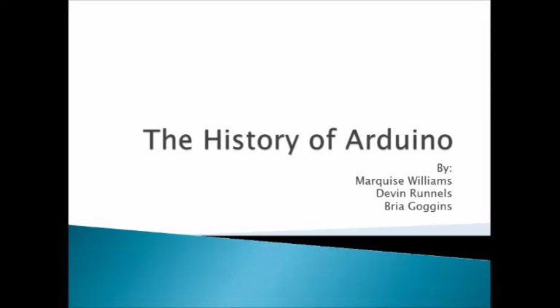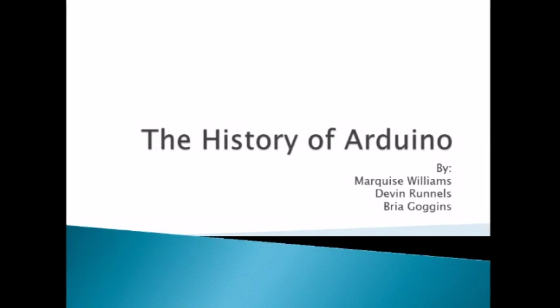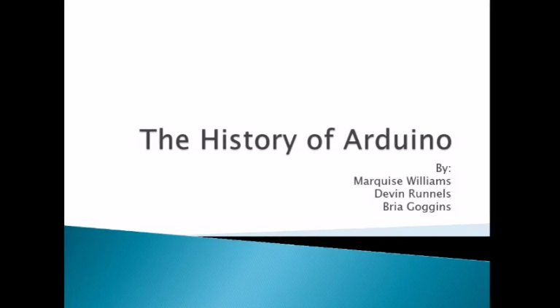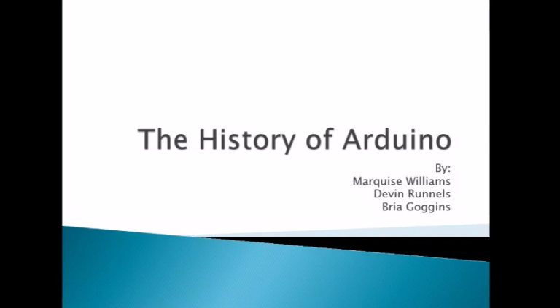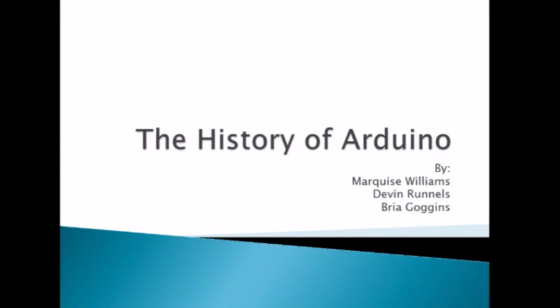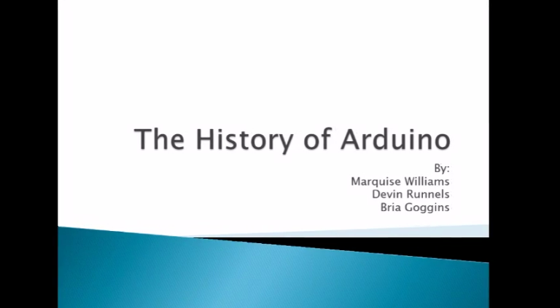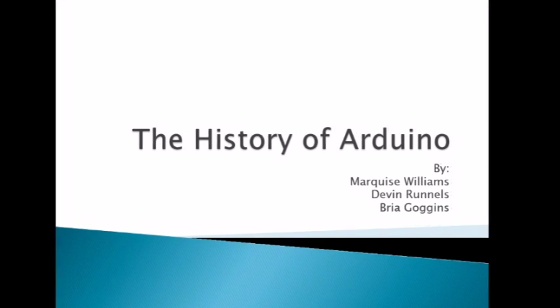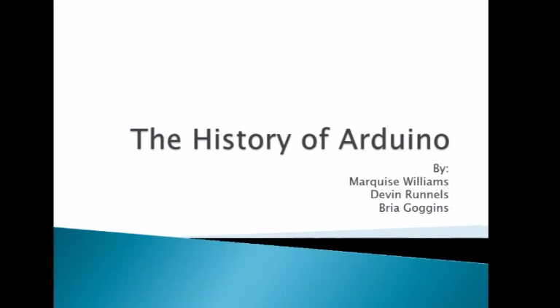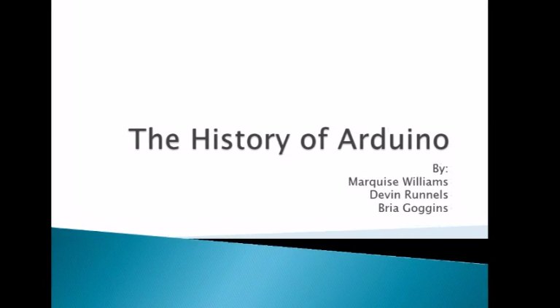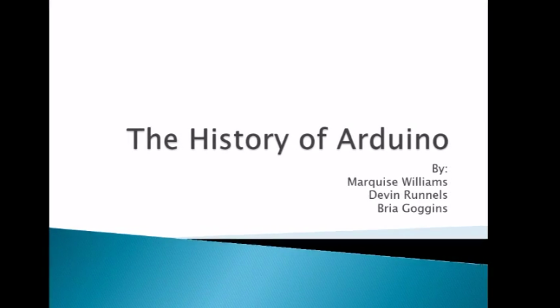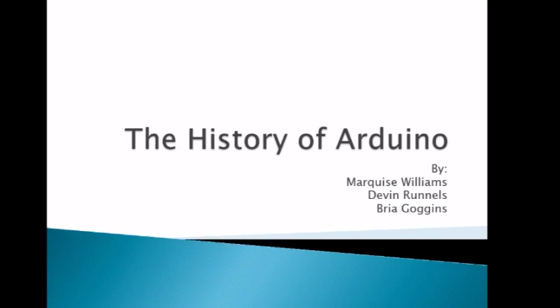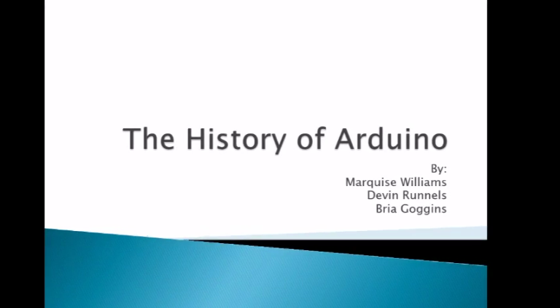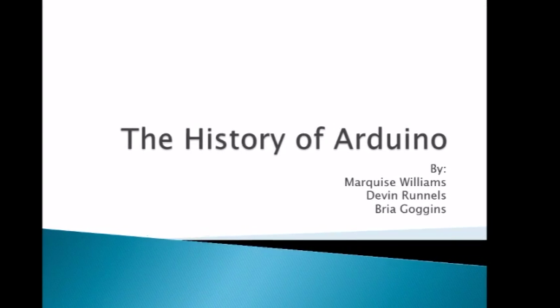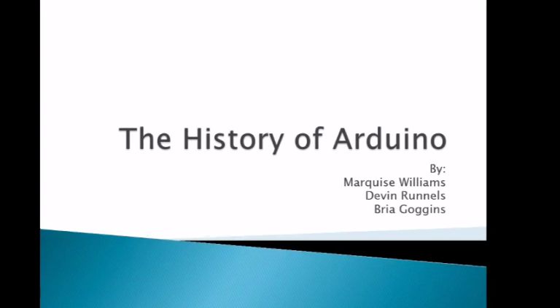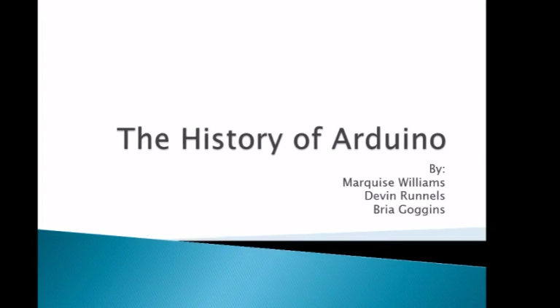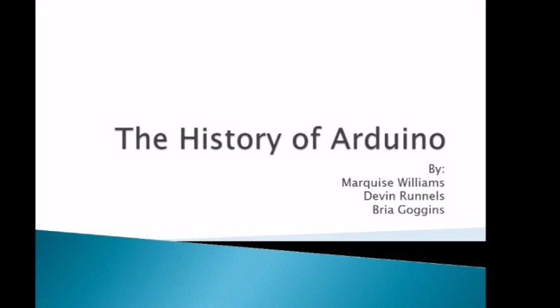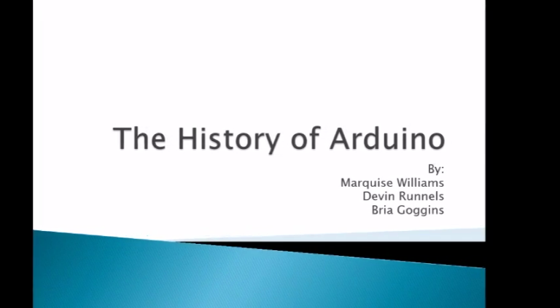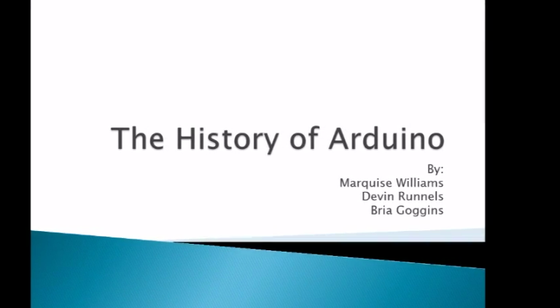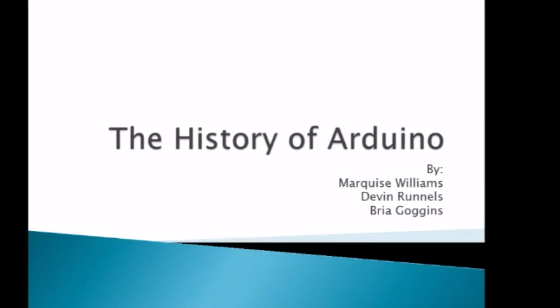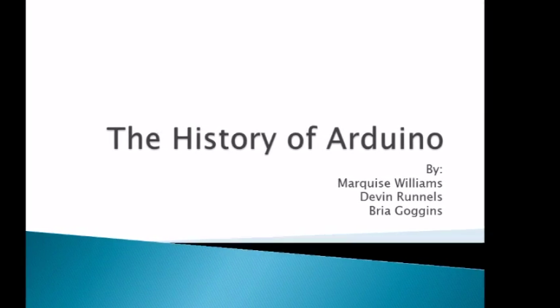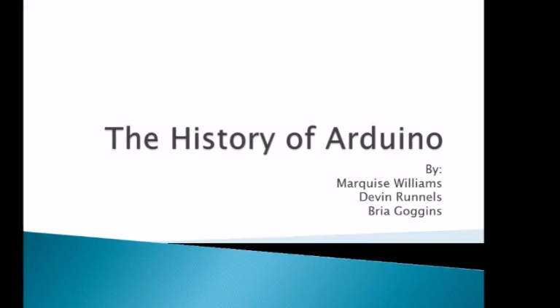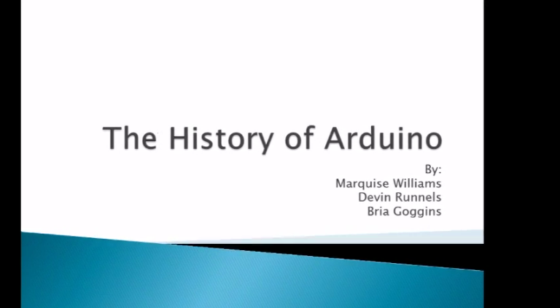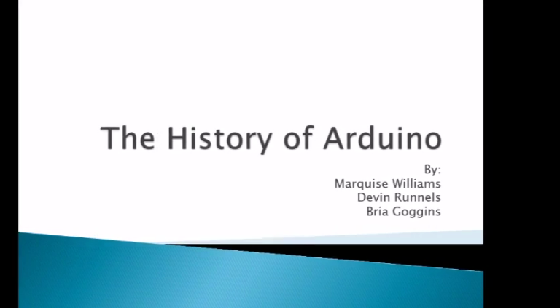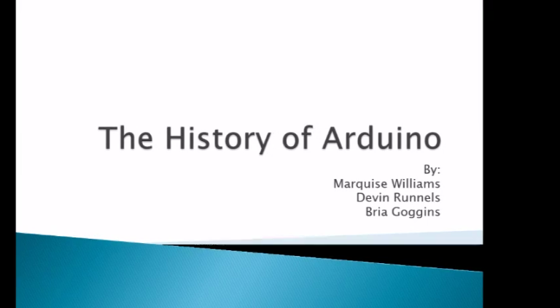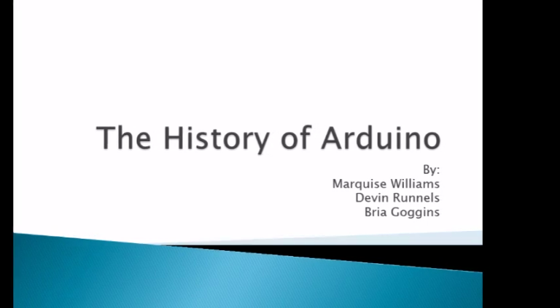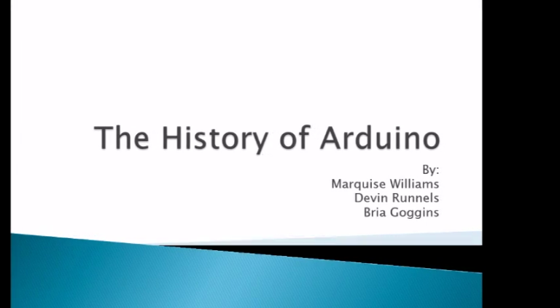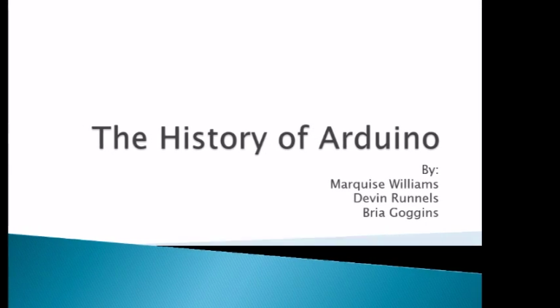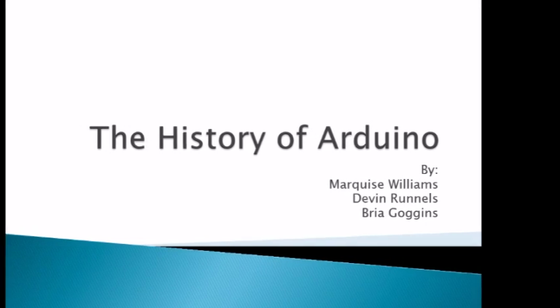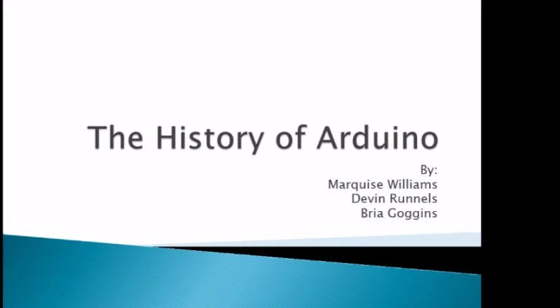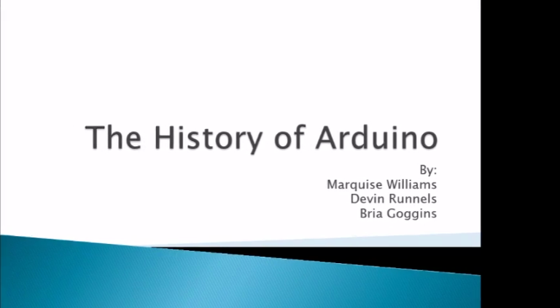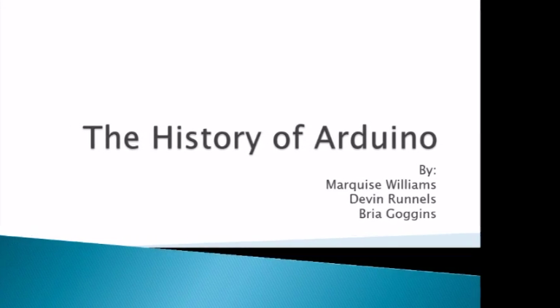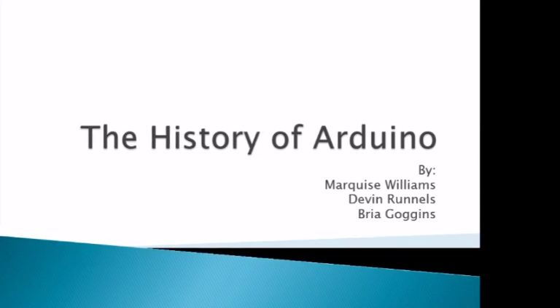The History of Arduino by Marquise Williams, Devin Rums, and Bria Goggins.